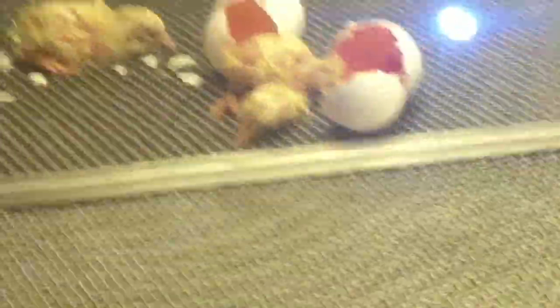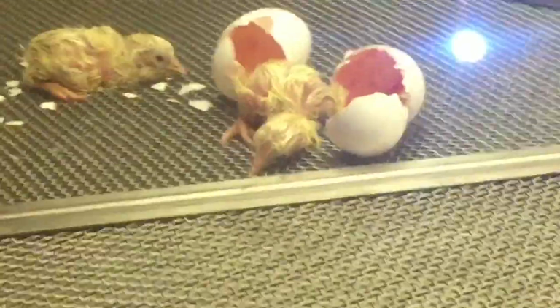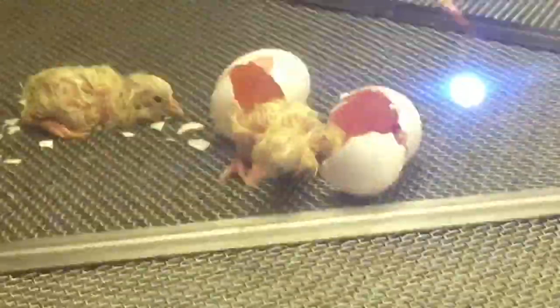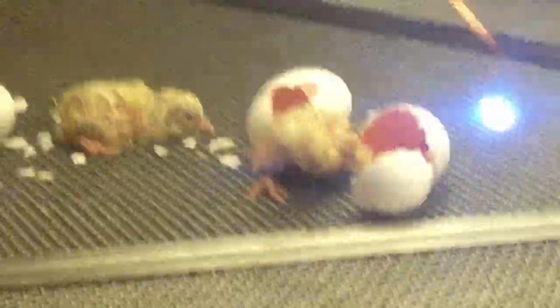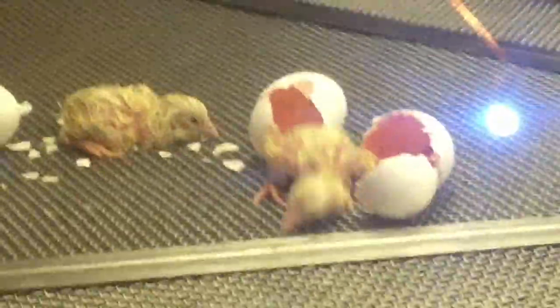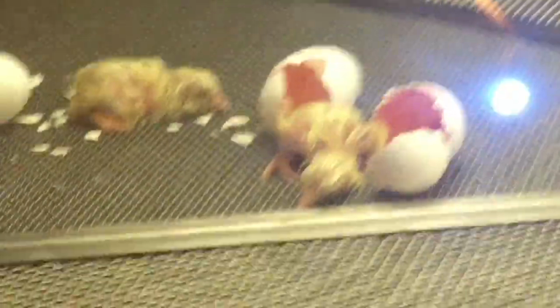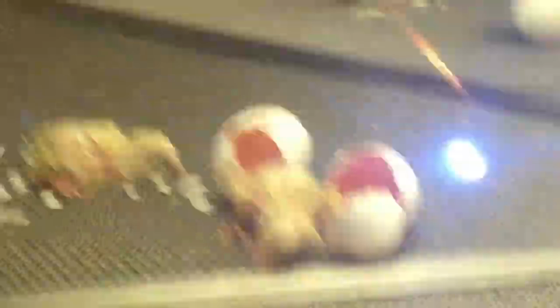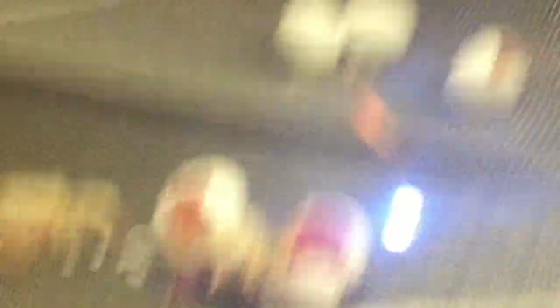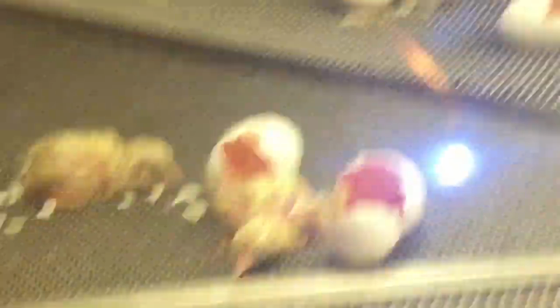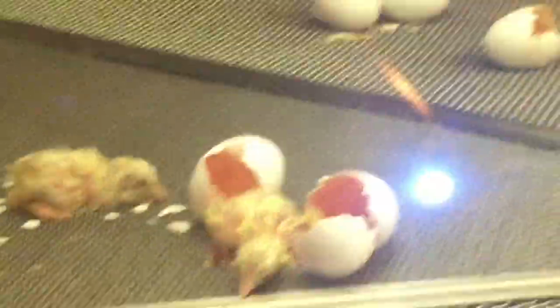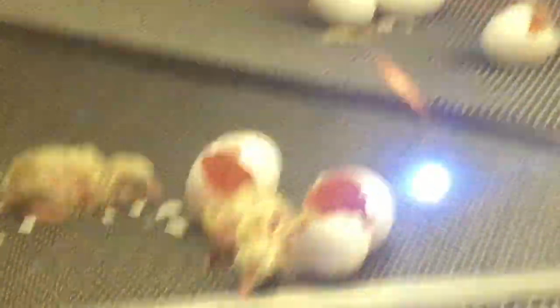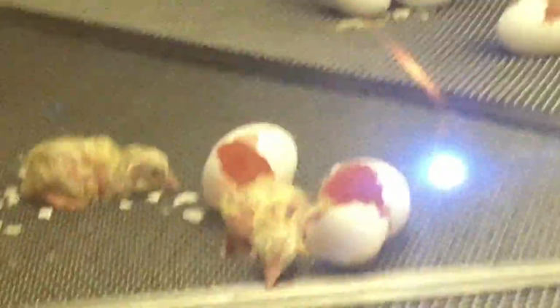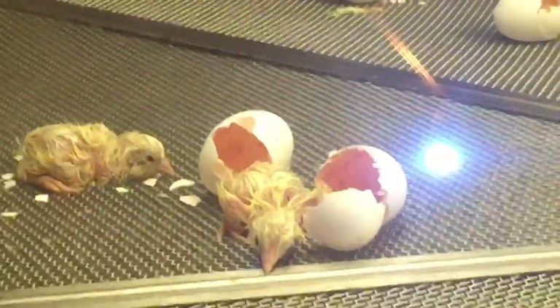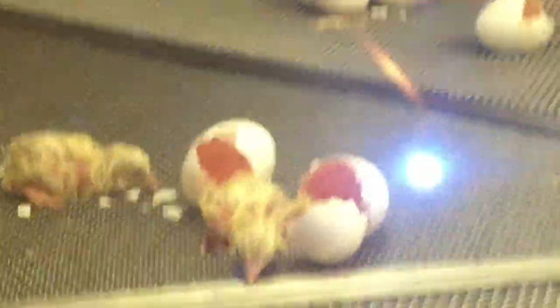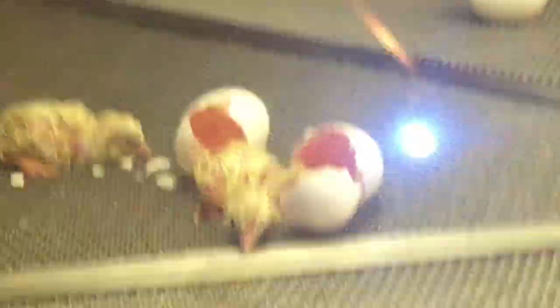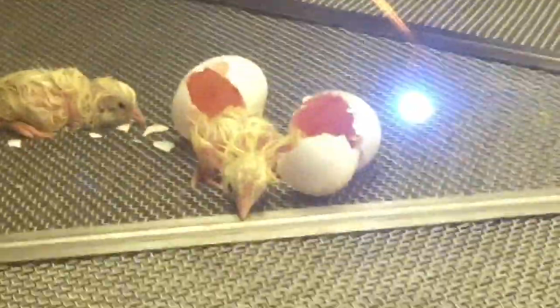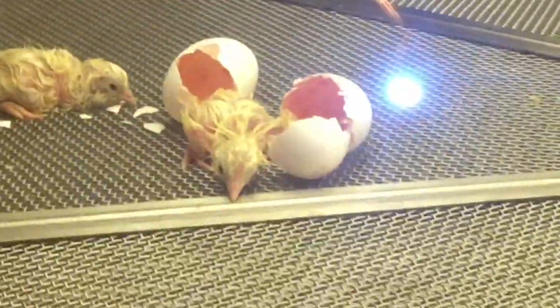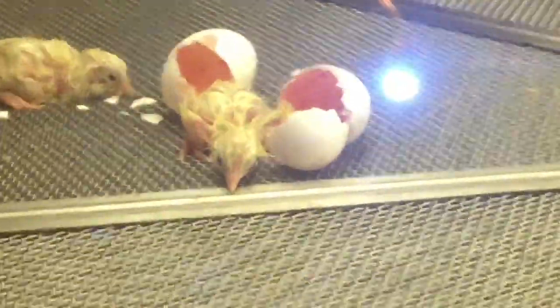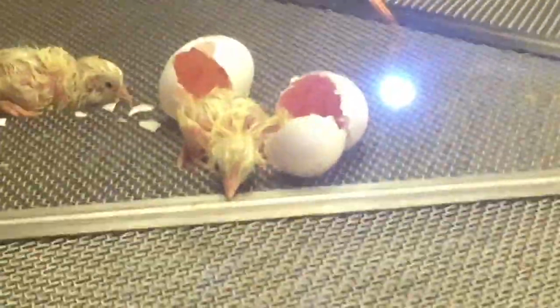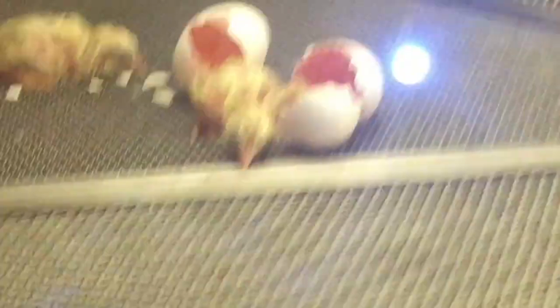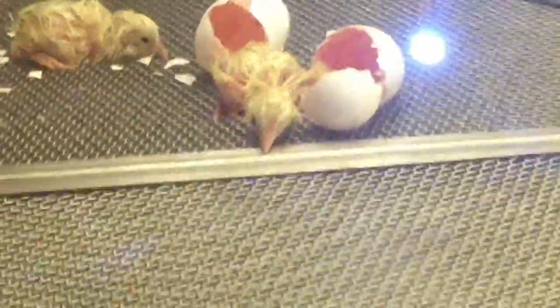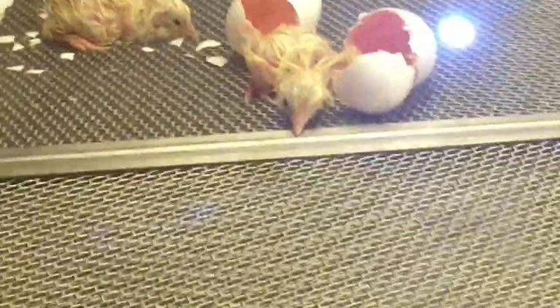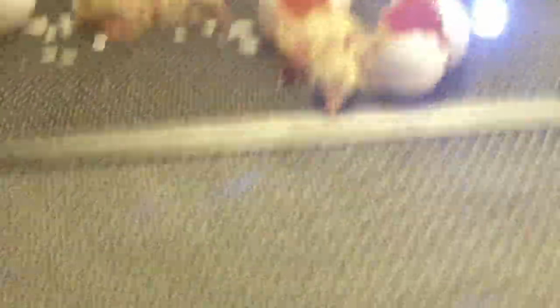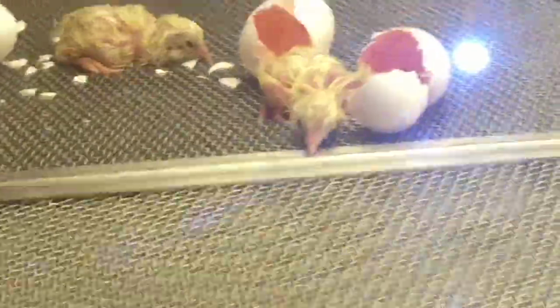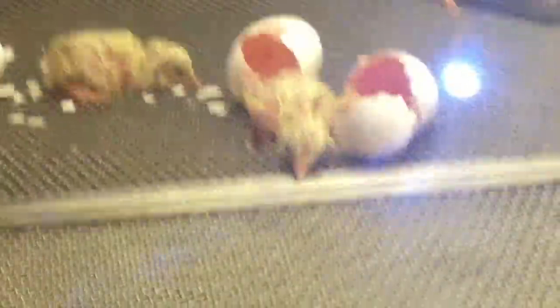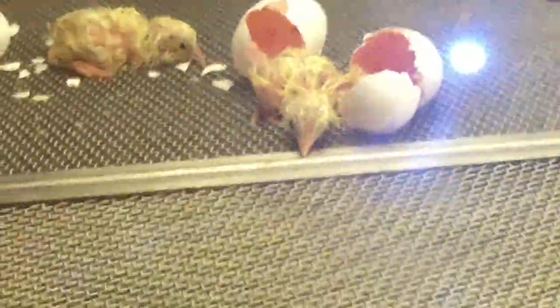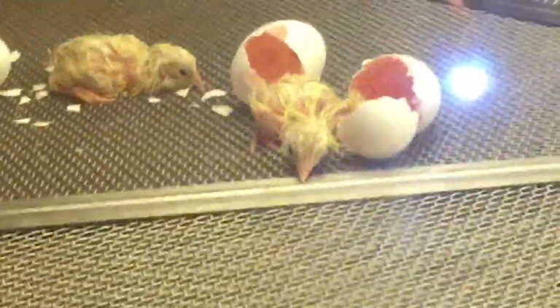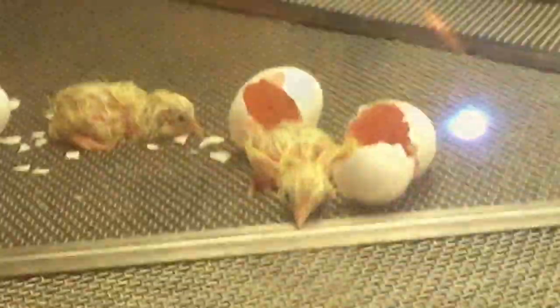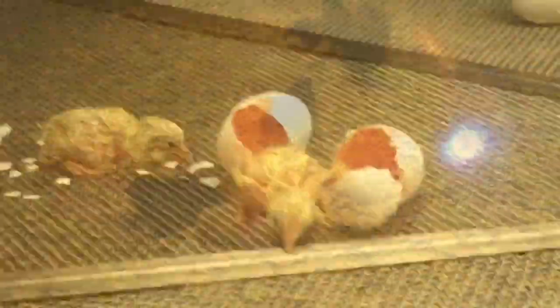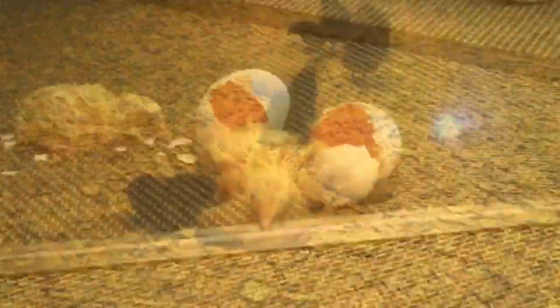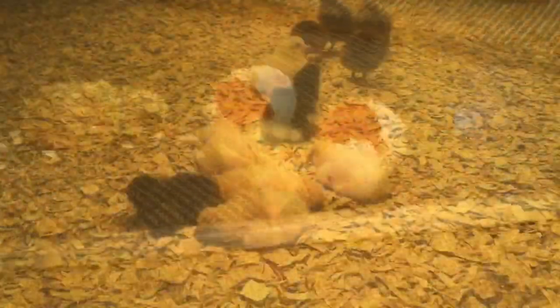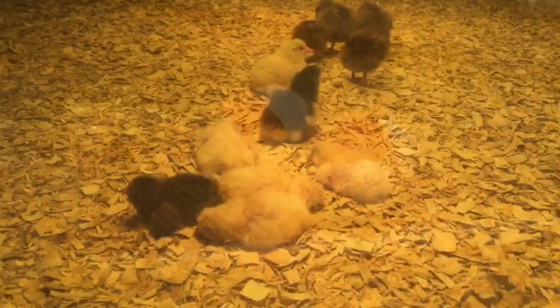He hatched! He got out! Now he's just like, okay, I'm gonna rest again. I think he's all the way out.